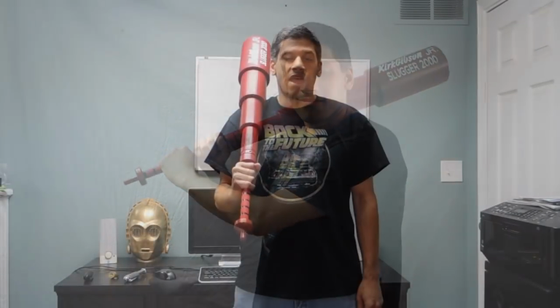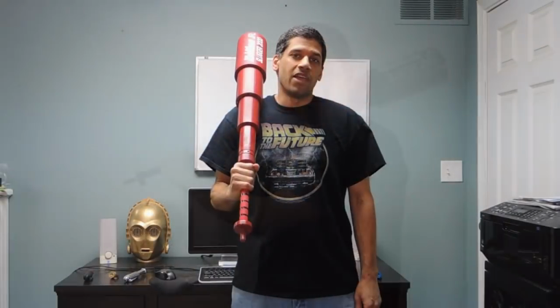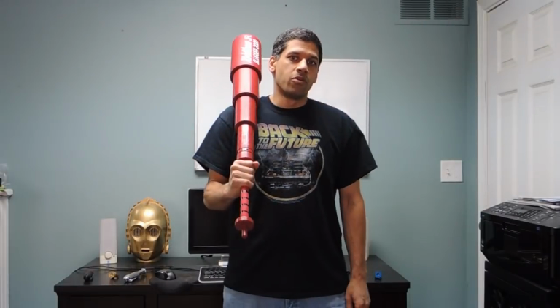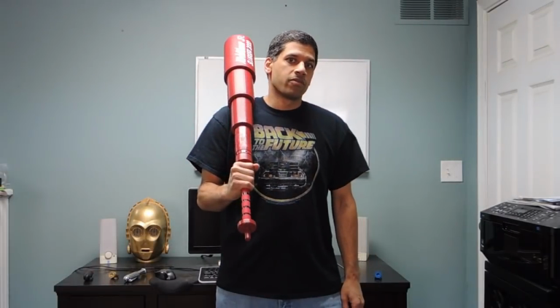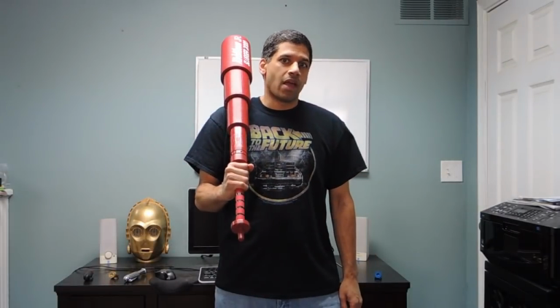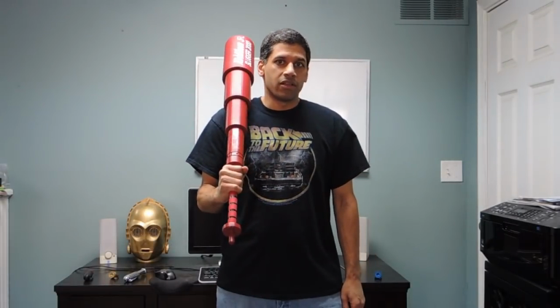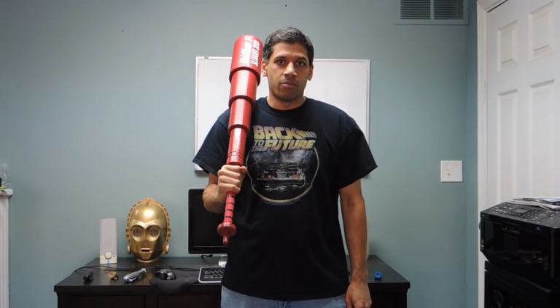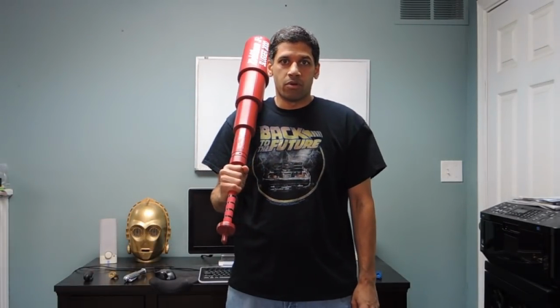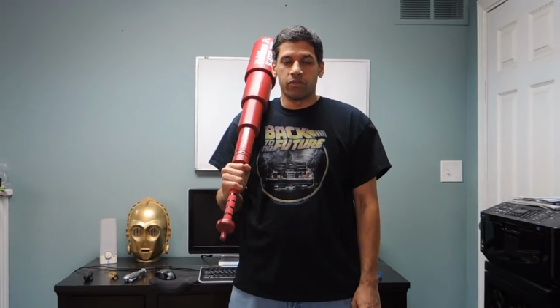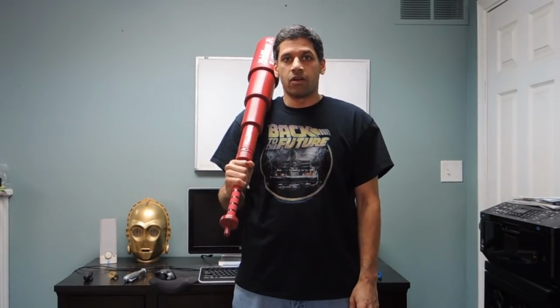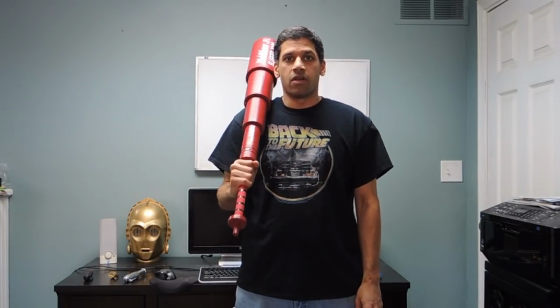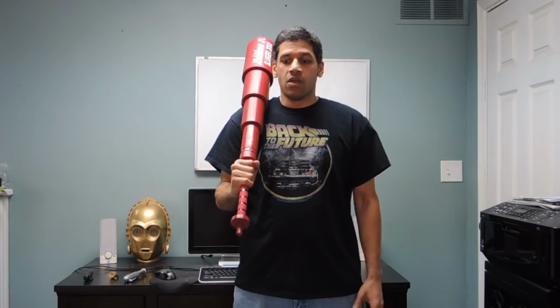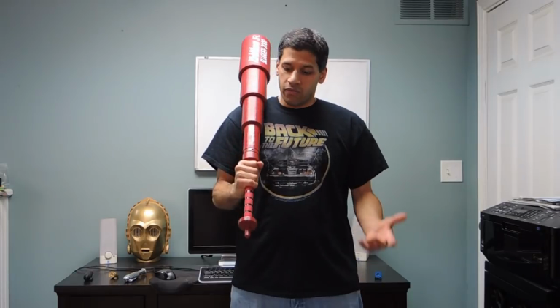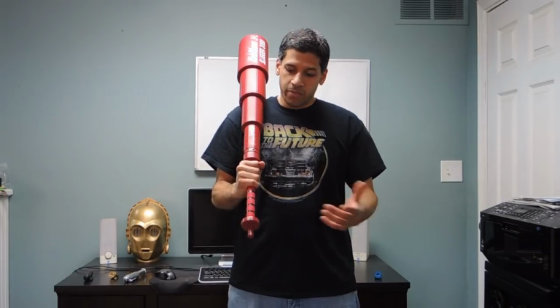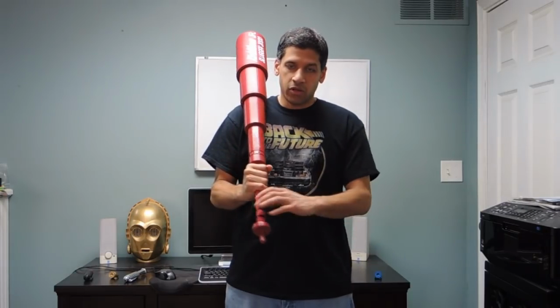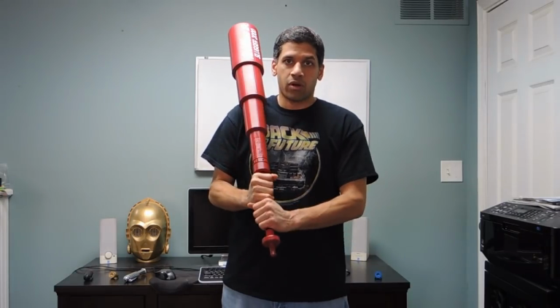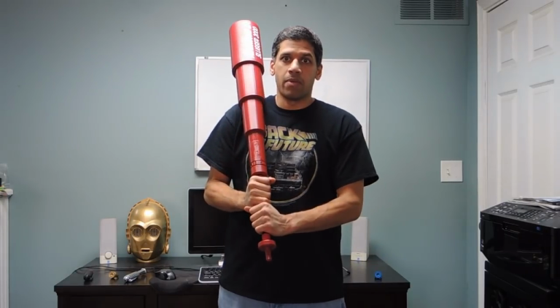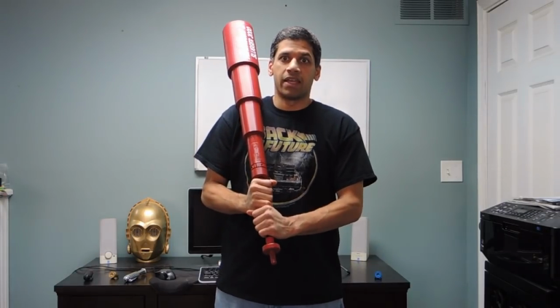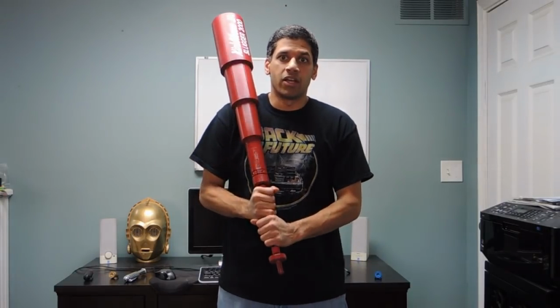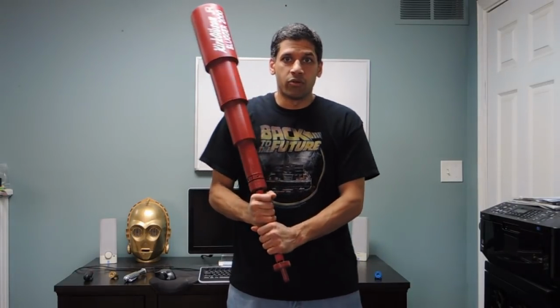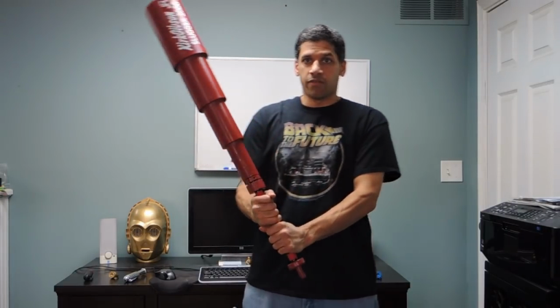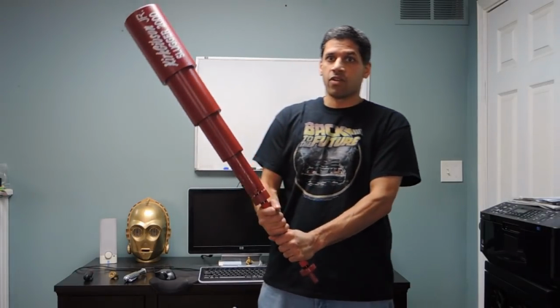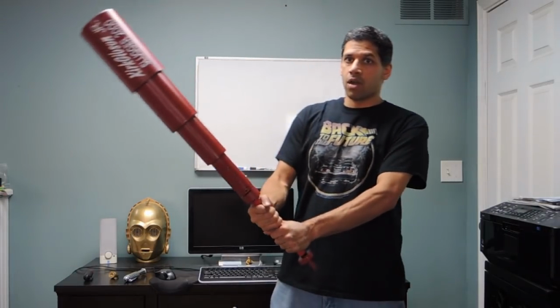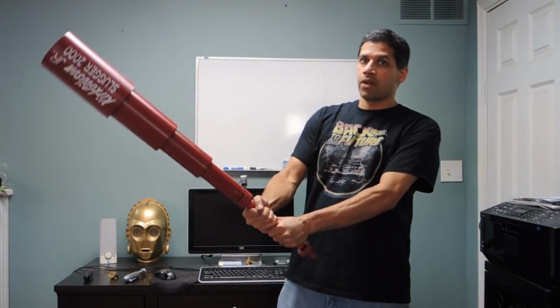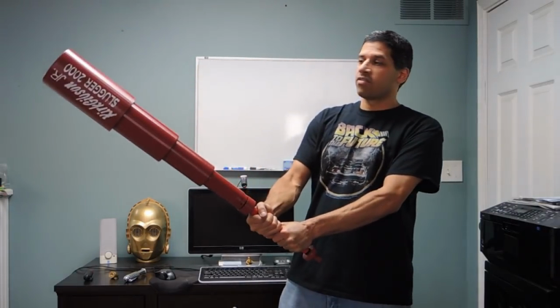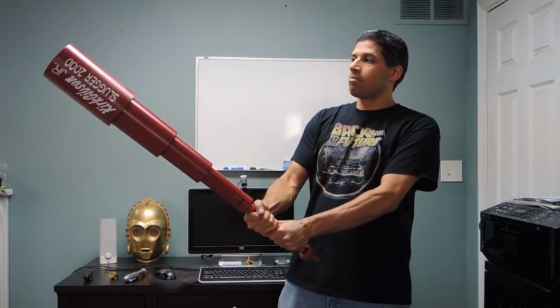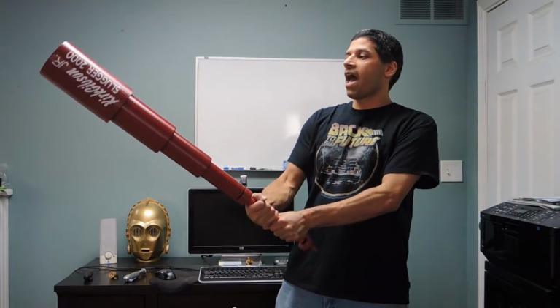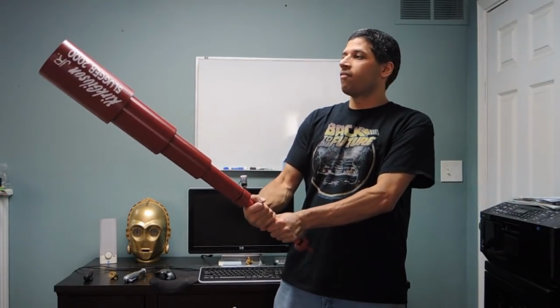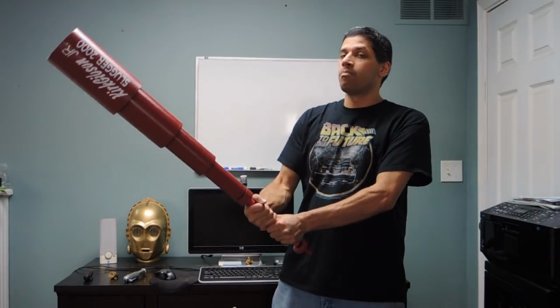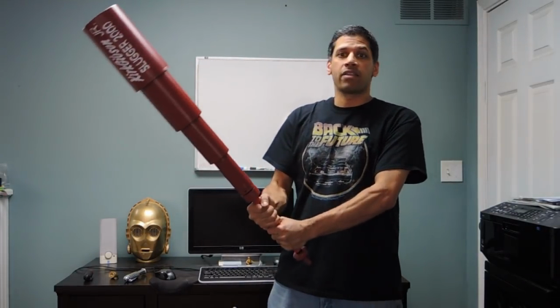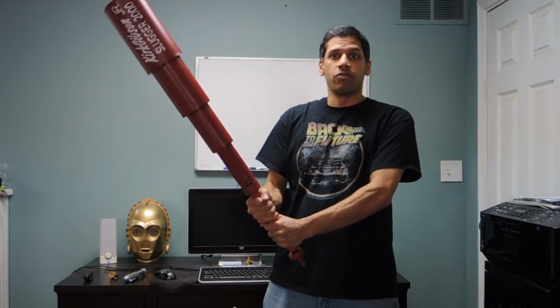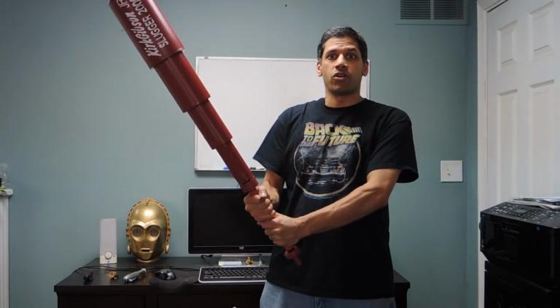Hey YouTubers, Ali from PotentVernables here. For this build, we're going to be making Griff's Automatically Extending Bat from Back to the Future.